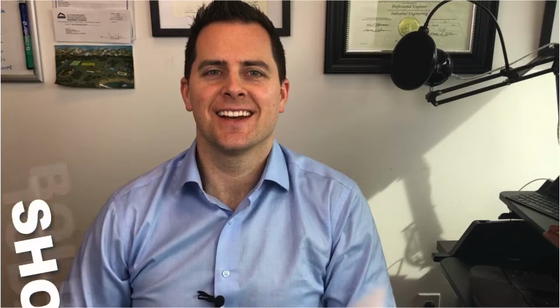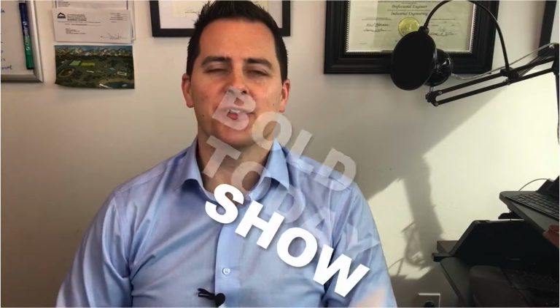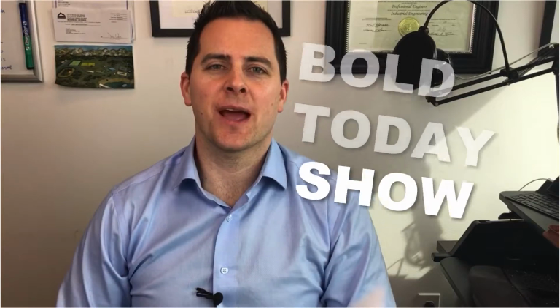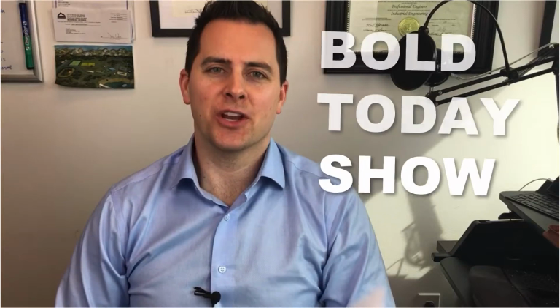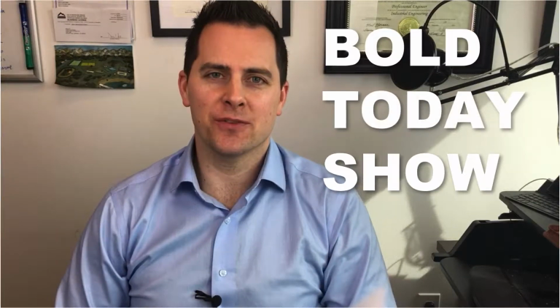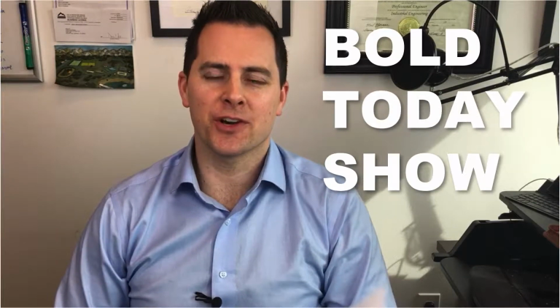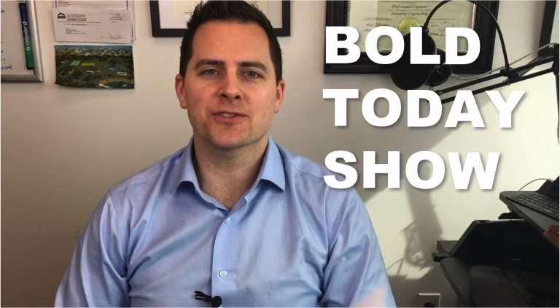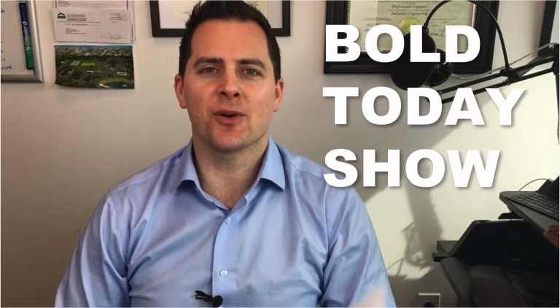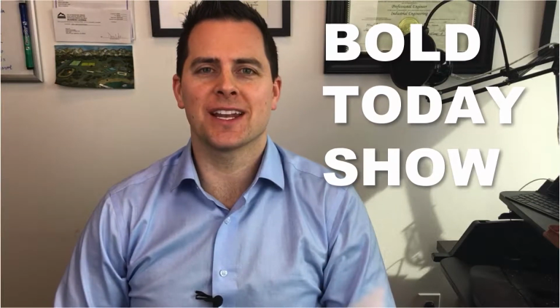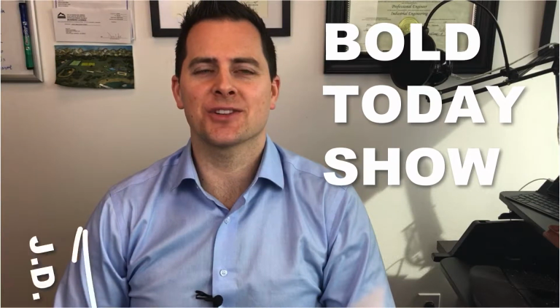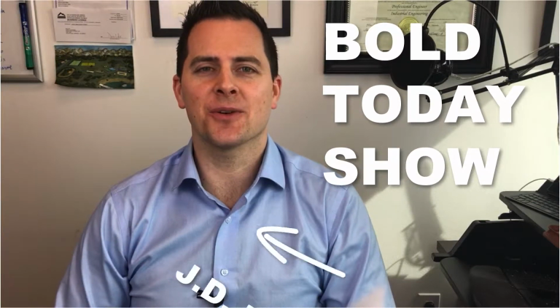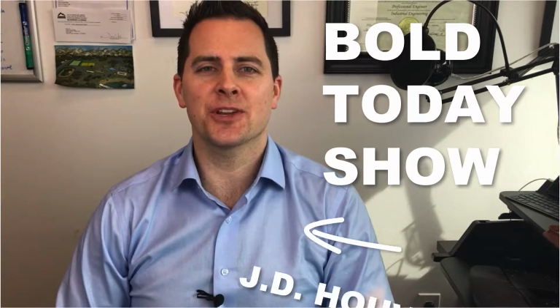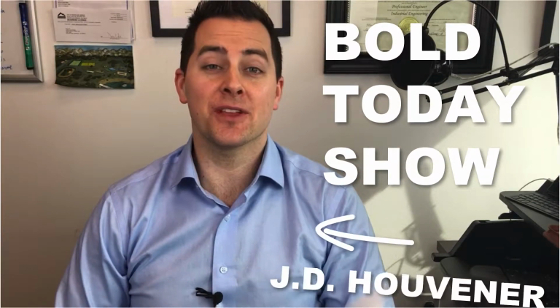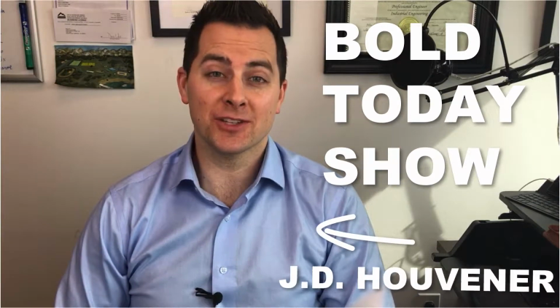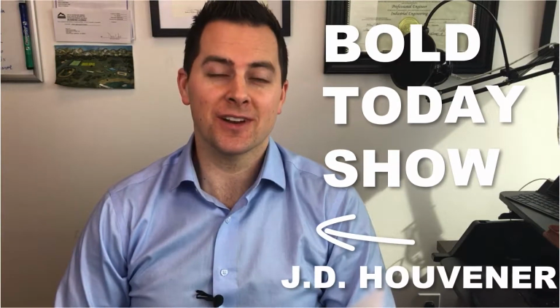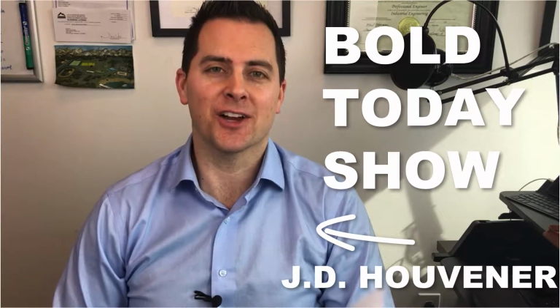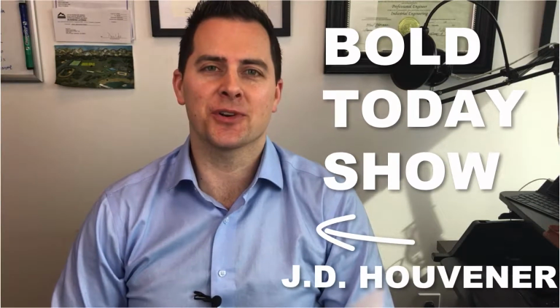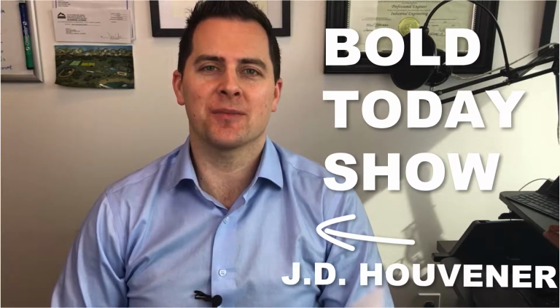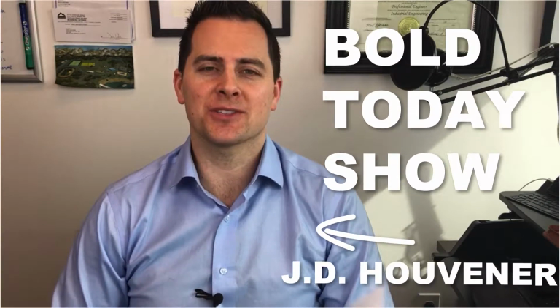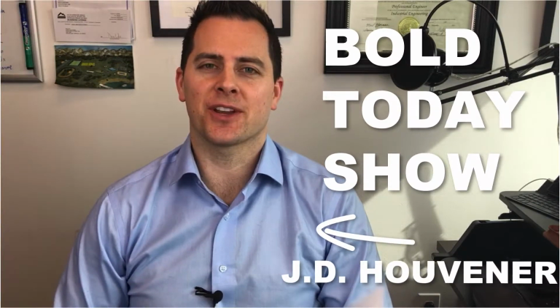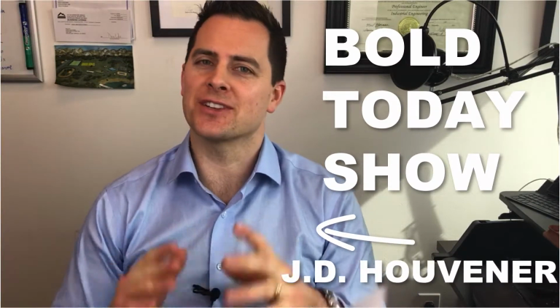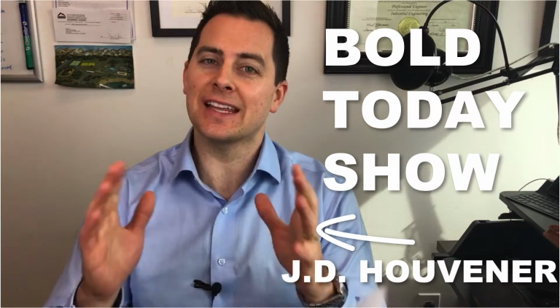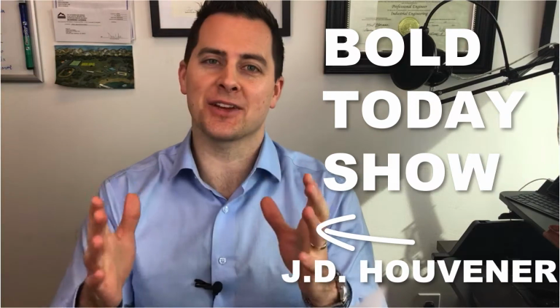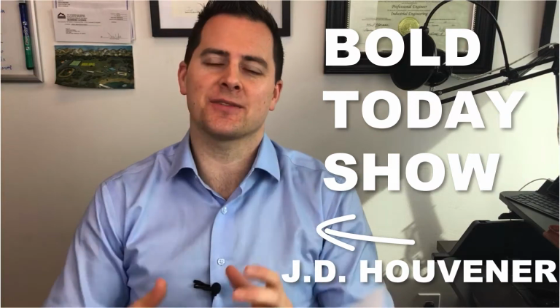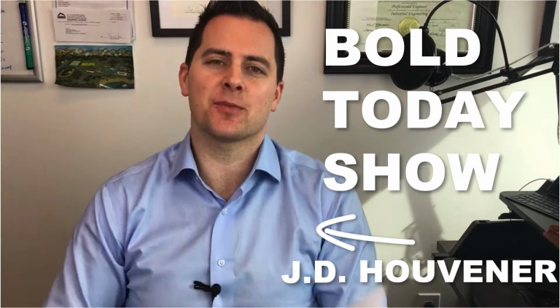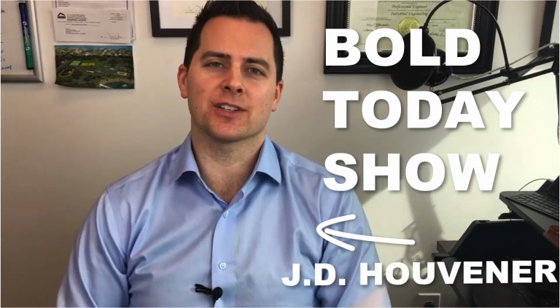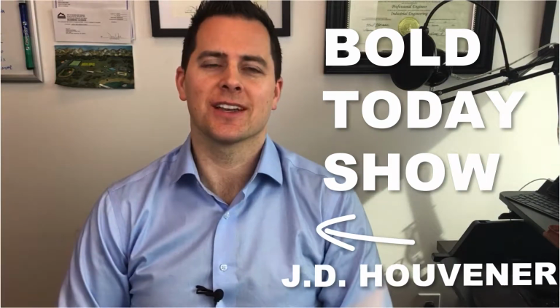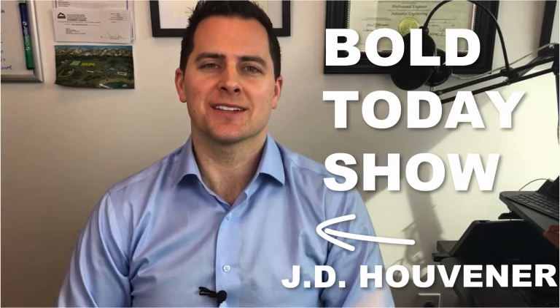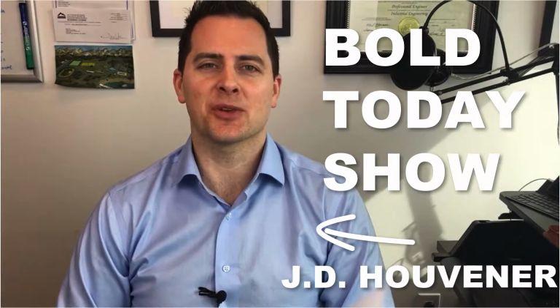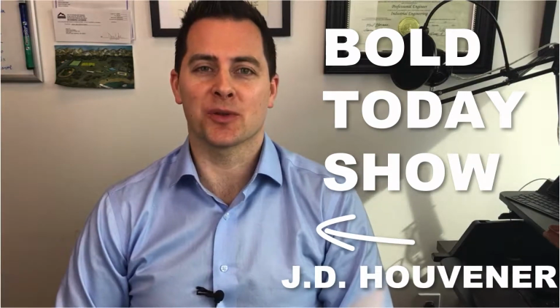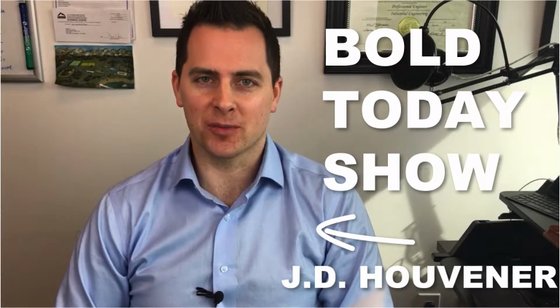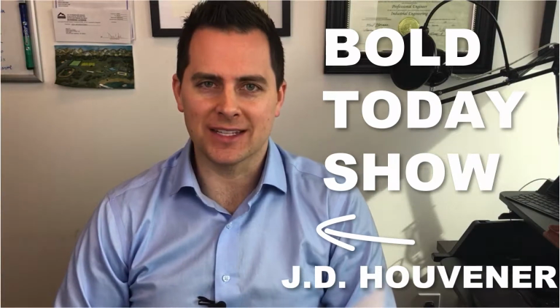Hi everyone, I'm J.D. Huebner, your host of the Bold Today Show, where you, the inventor, entrepreneur, and business owner, get your daily dose of inspiration to make the world a better place.